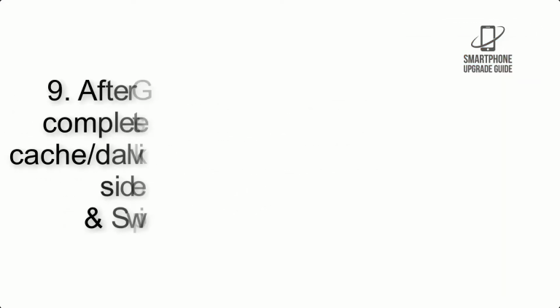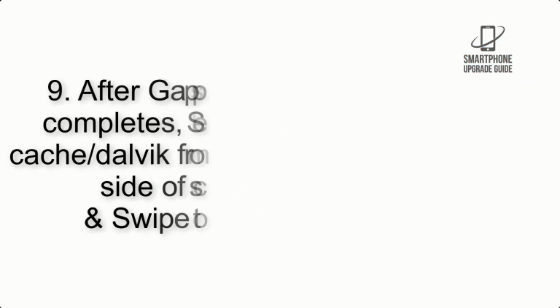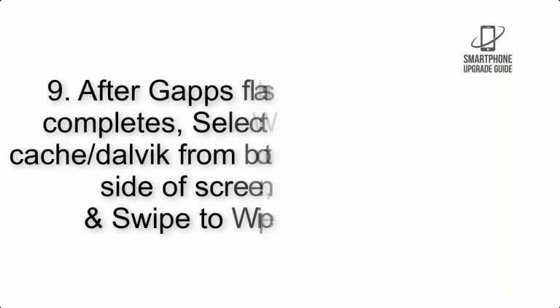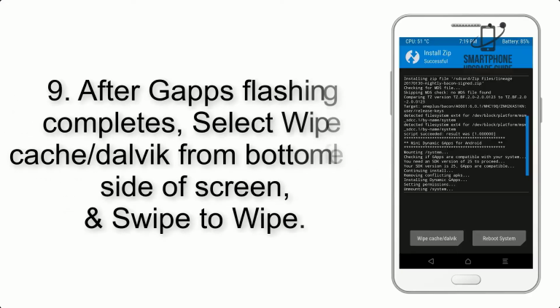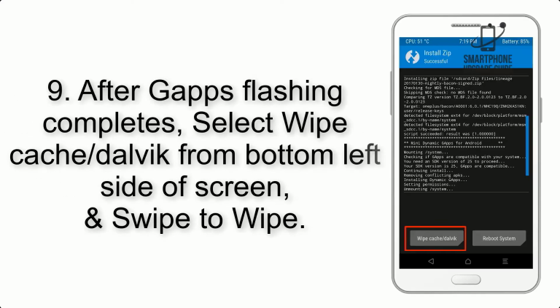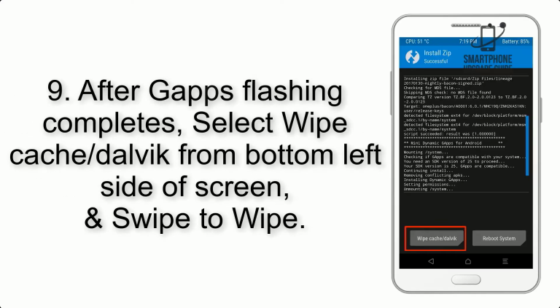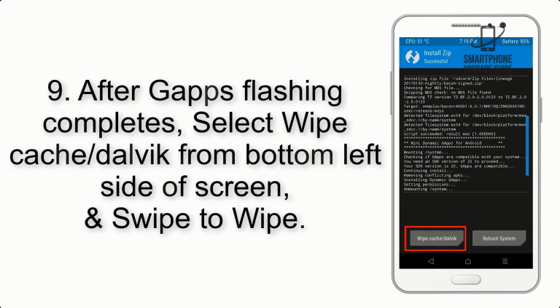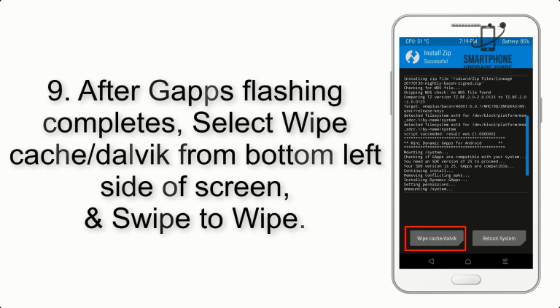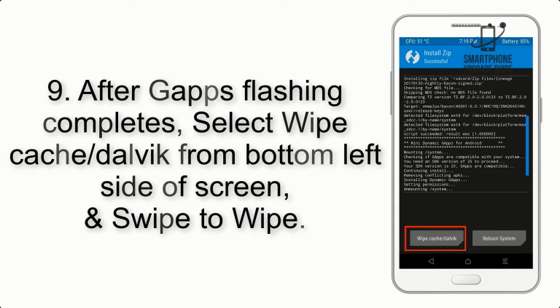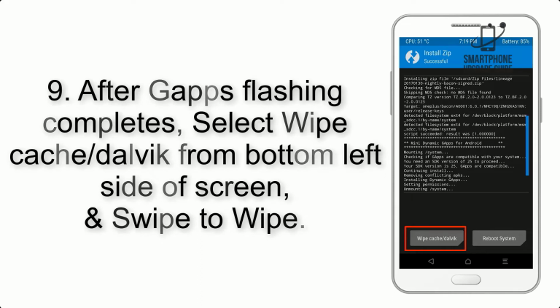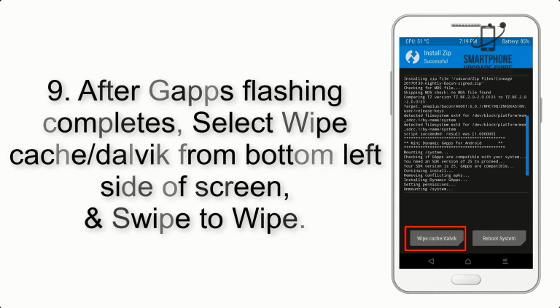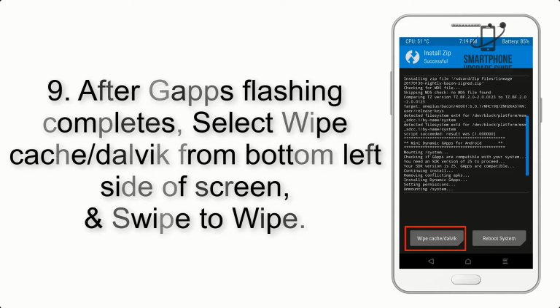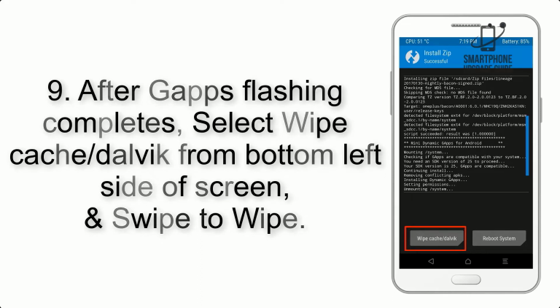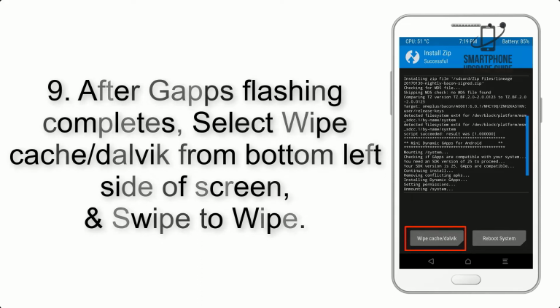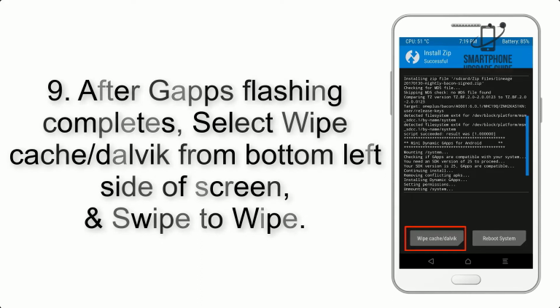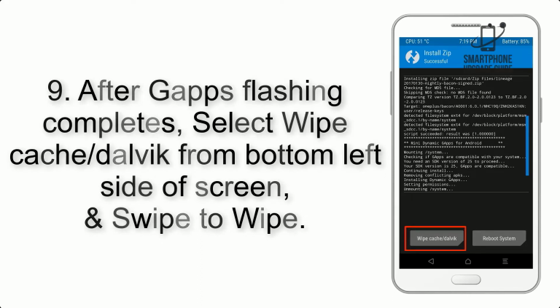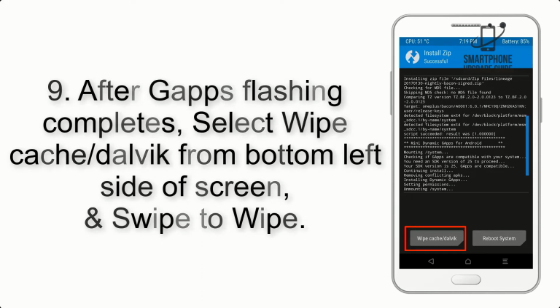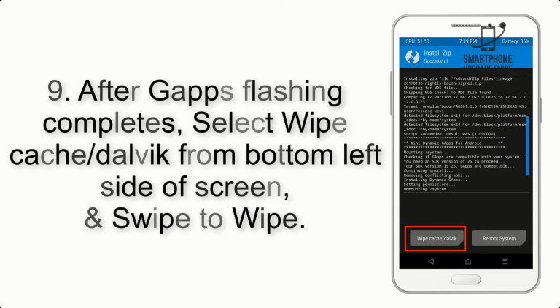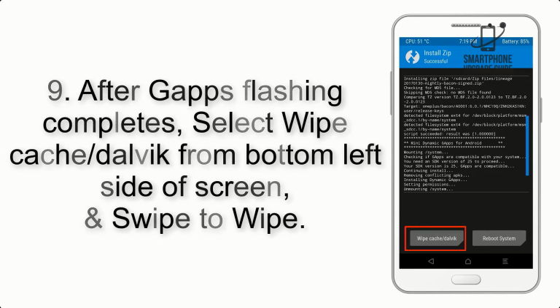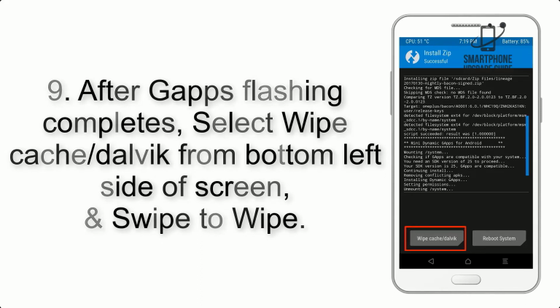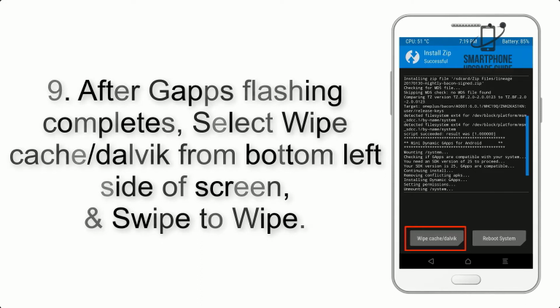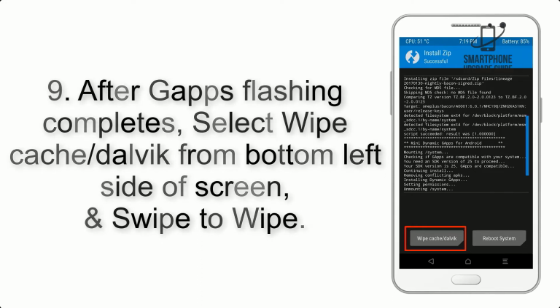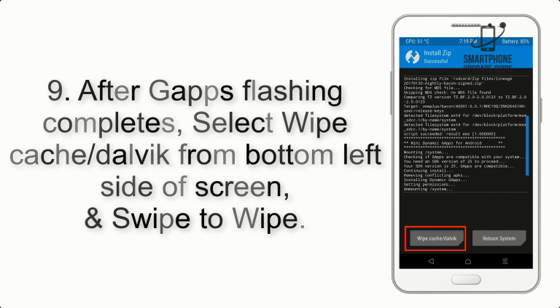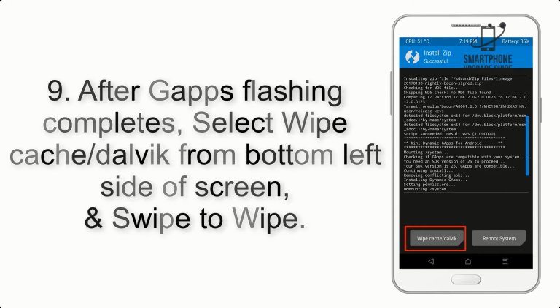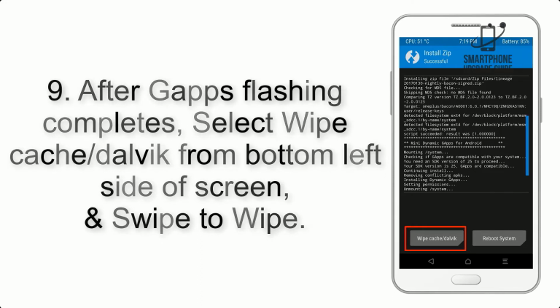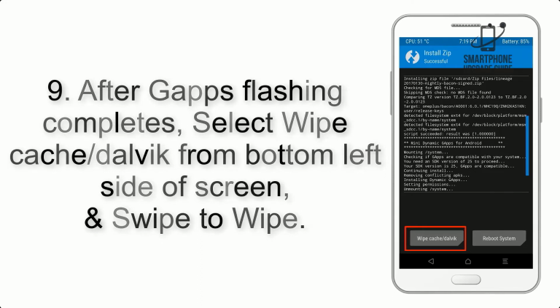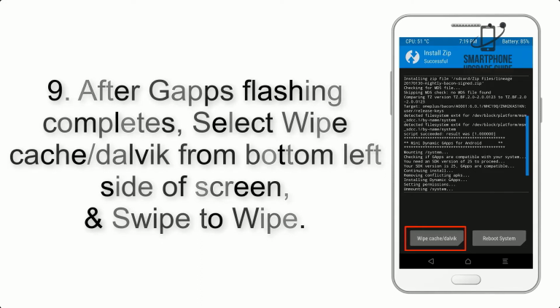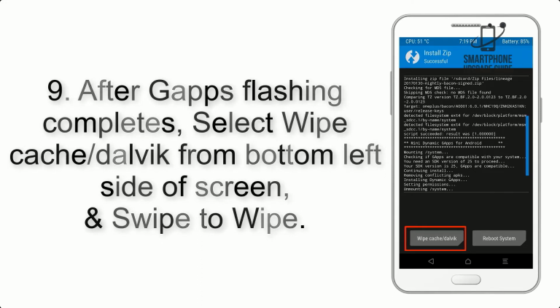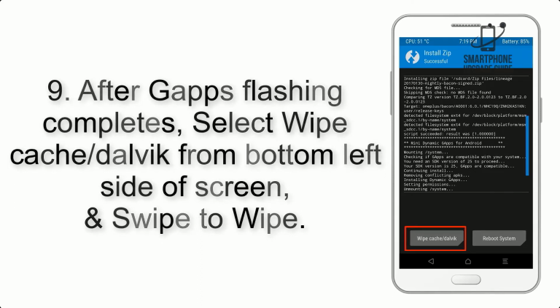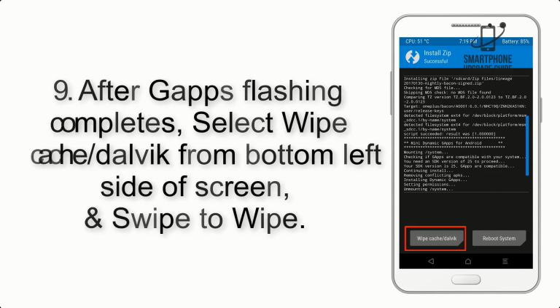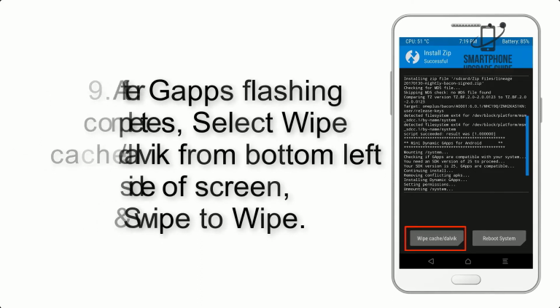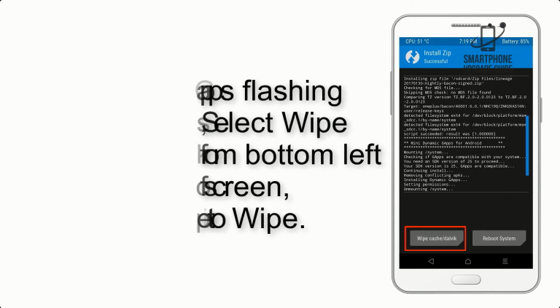Step 9: After GApps flashing completes, select Wipe Cache and Dalvik from the bottom left side of the screen, and swipe to wipe.